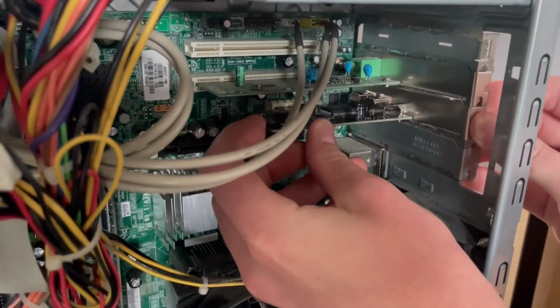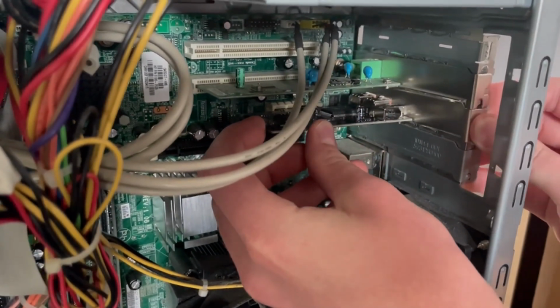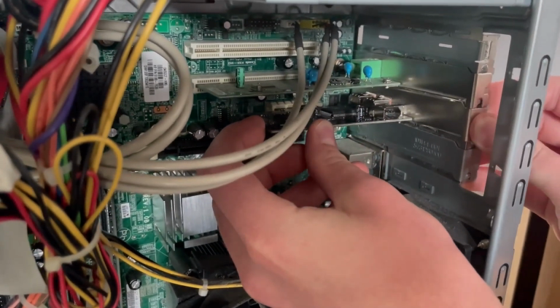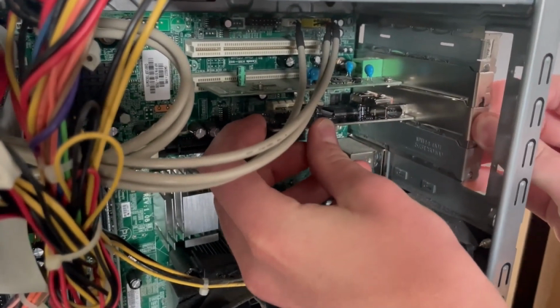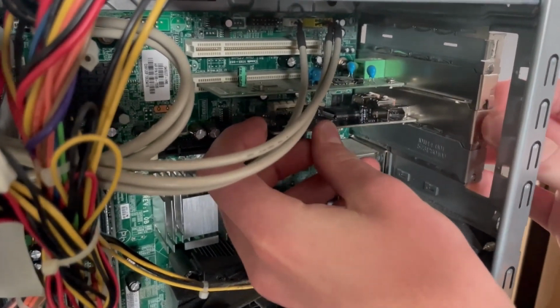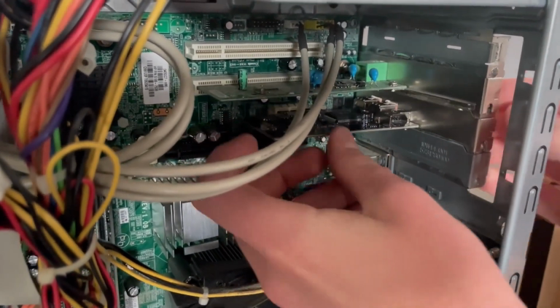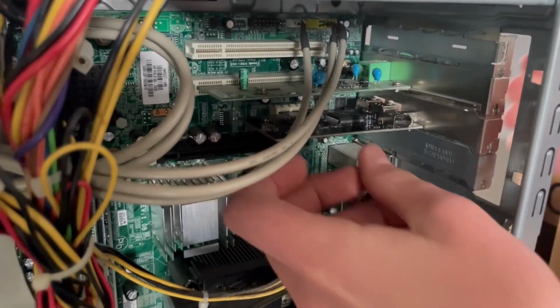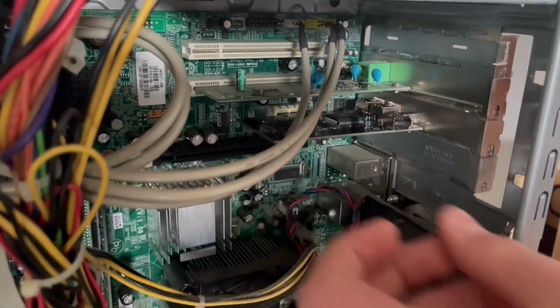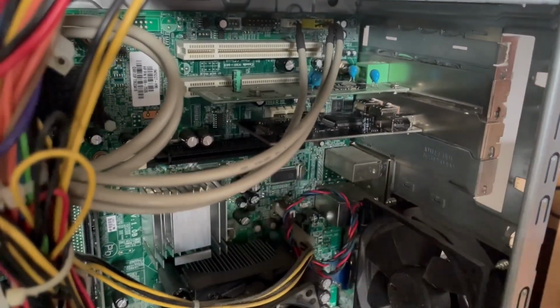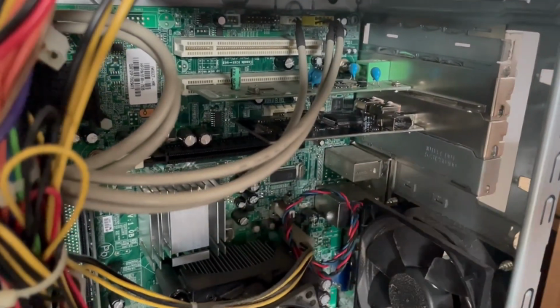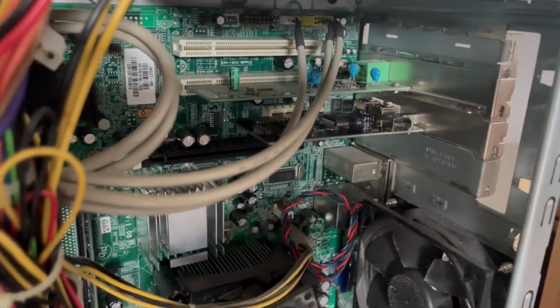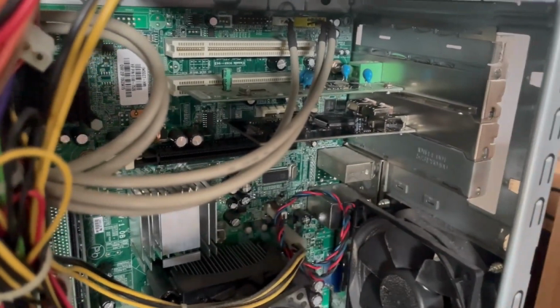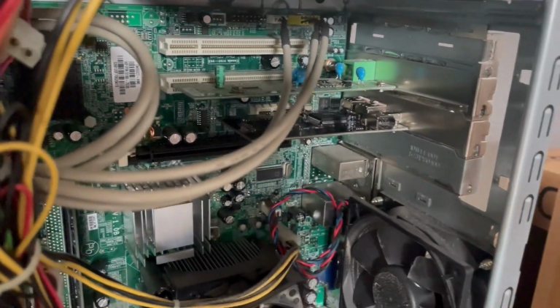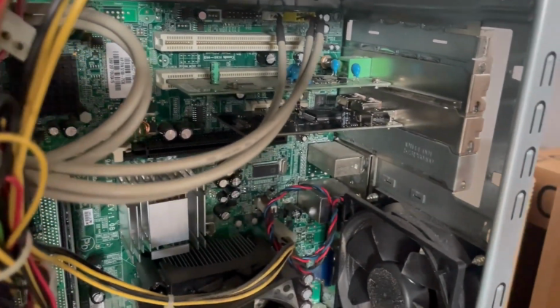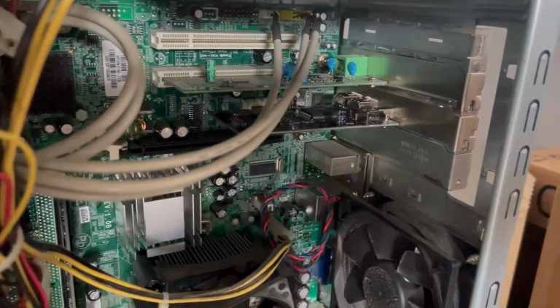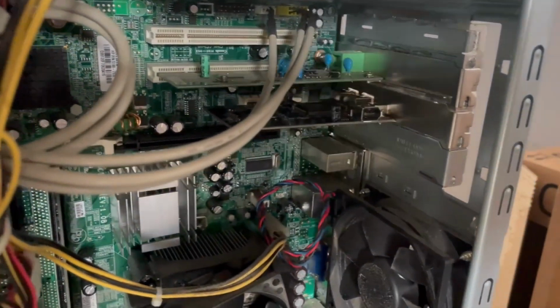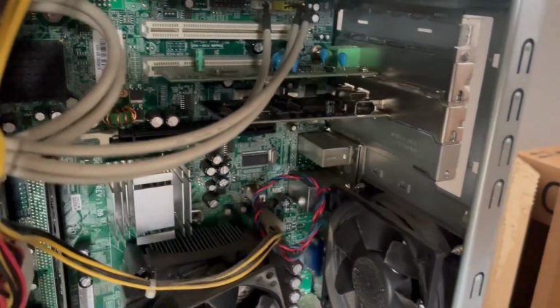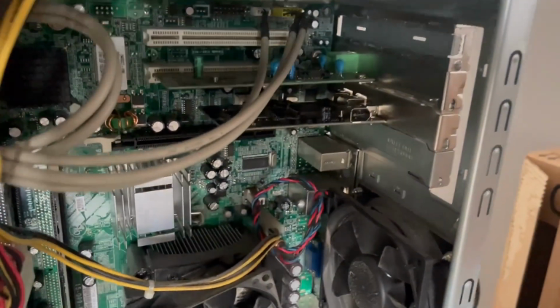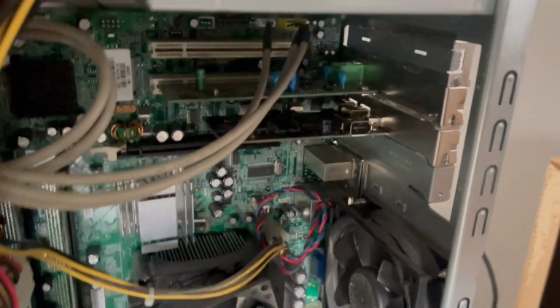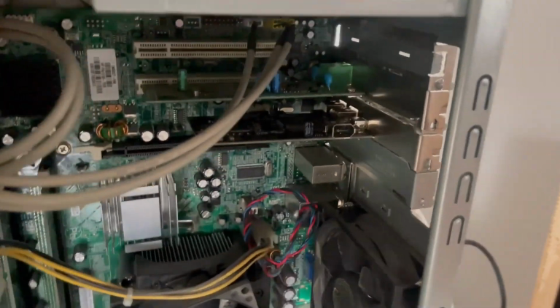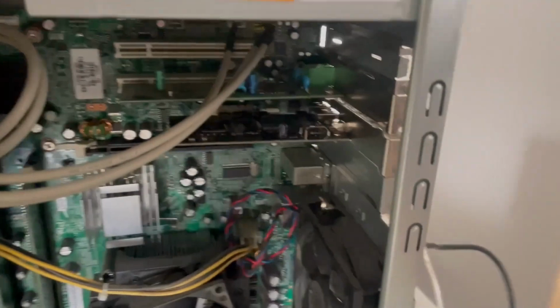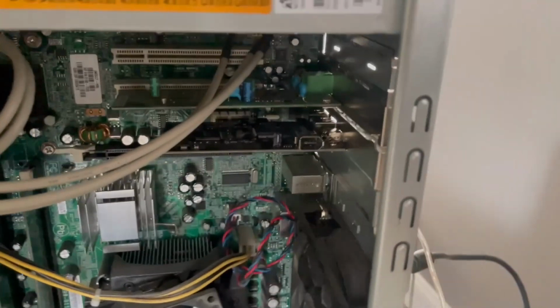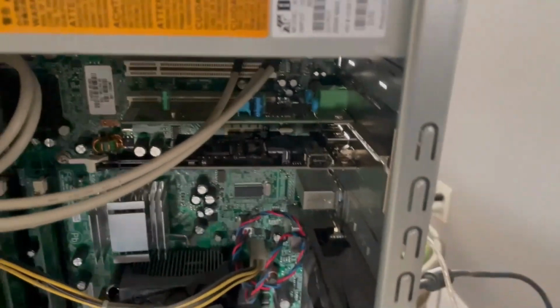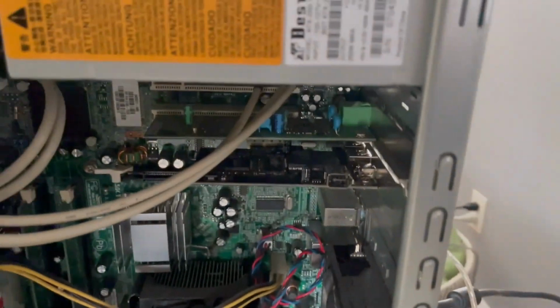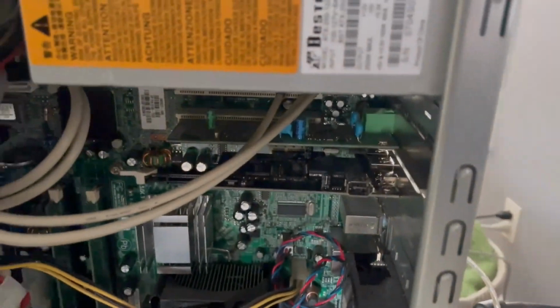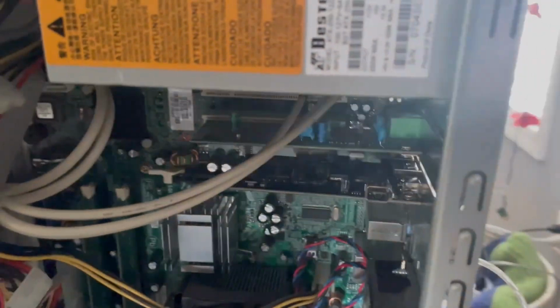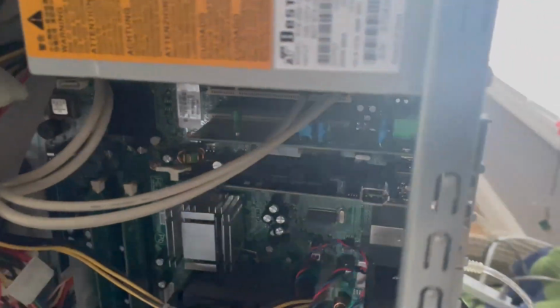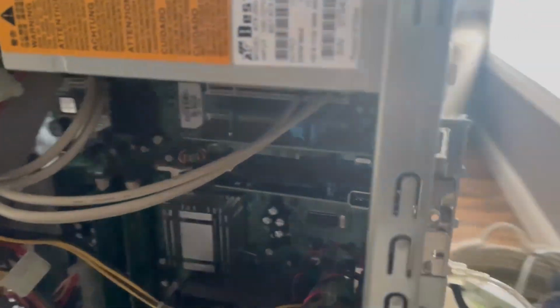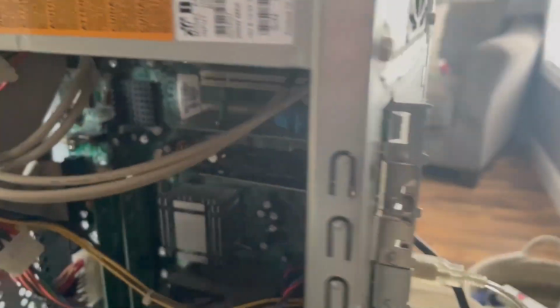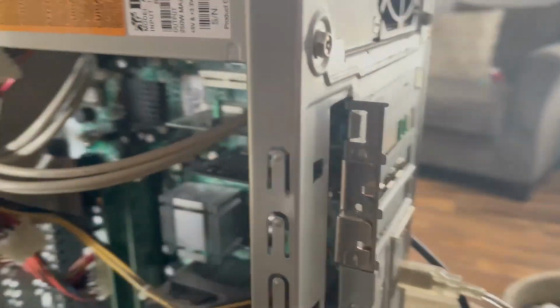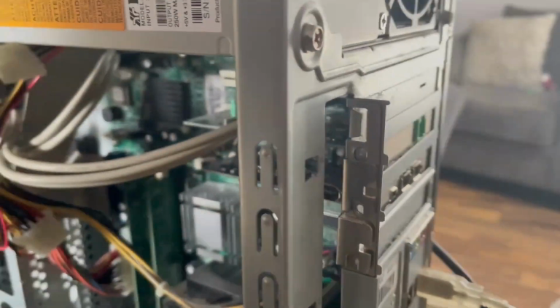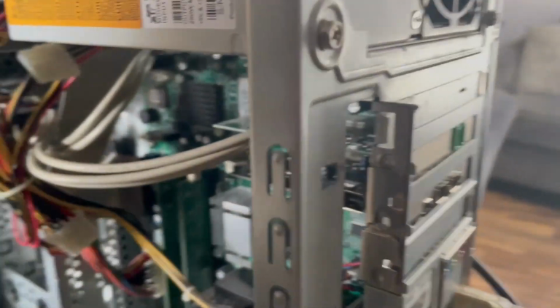When installing the firewire card, it goes into the smallest PCI Express port on the motherboard.